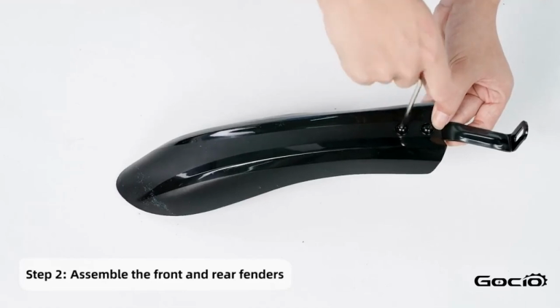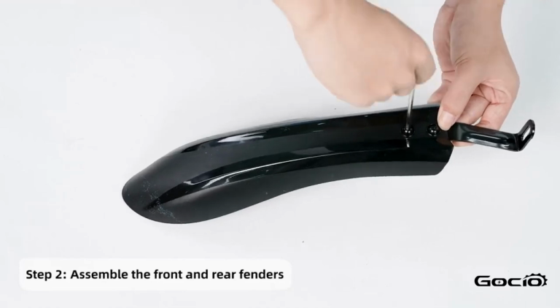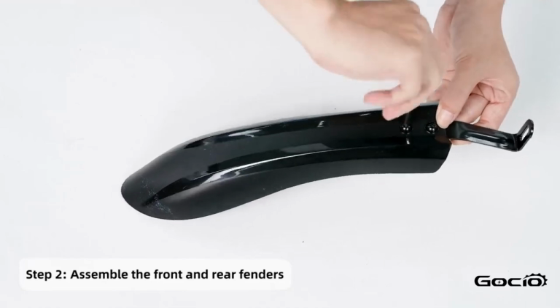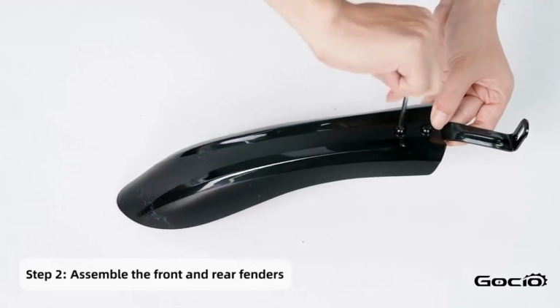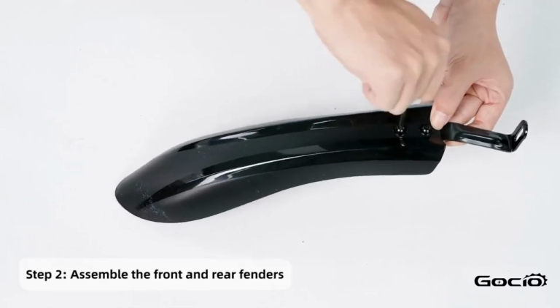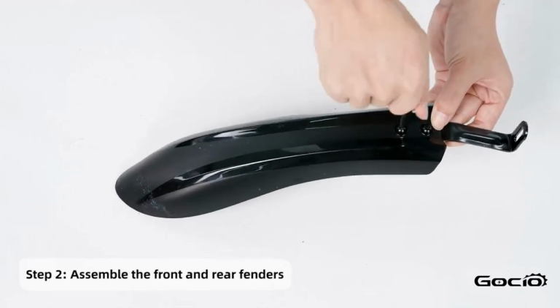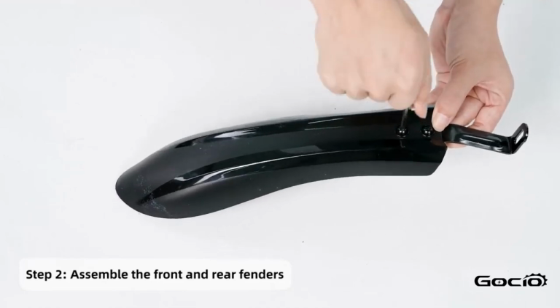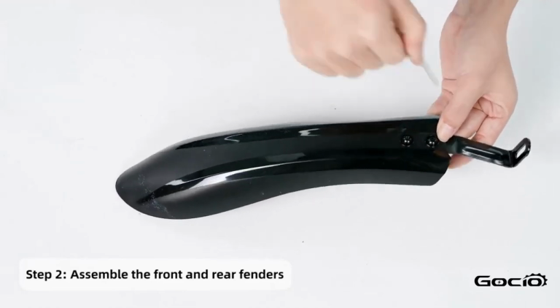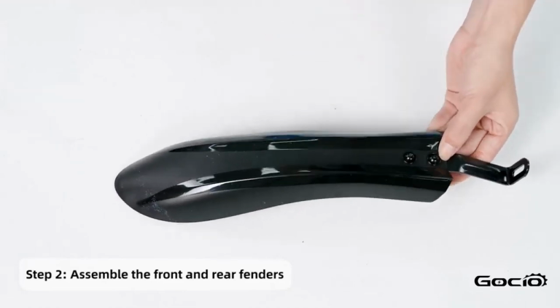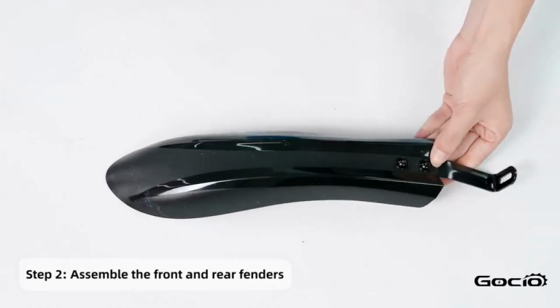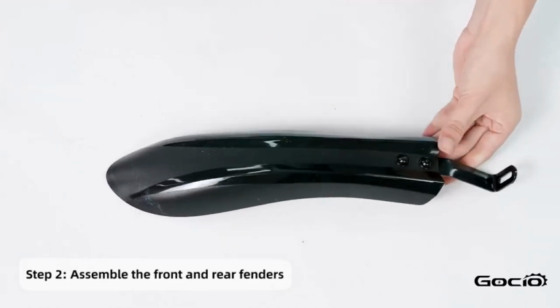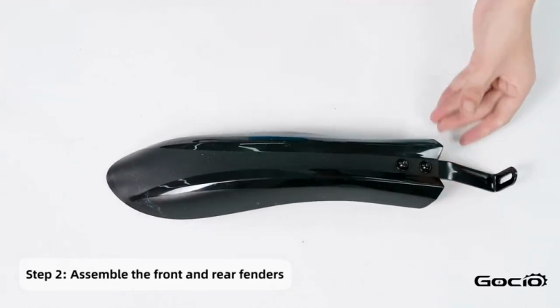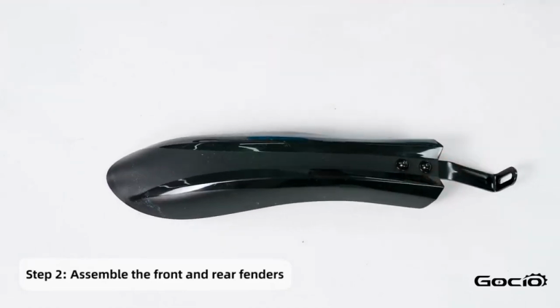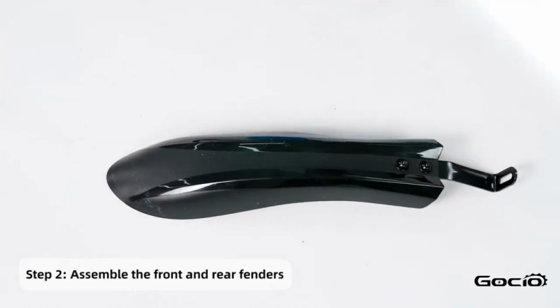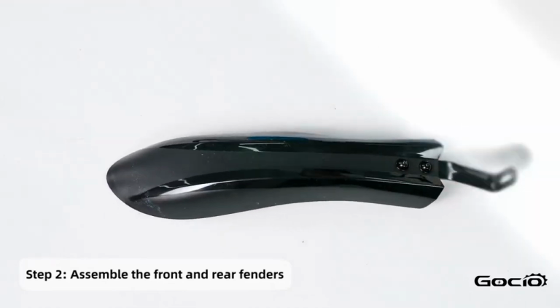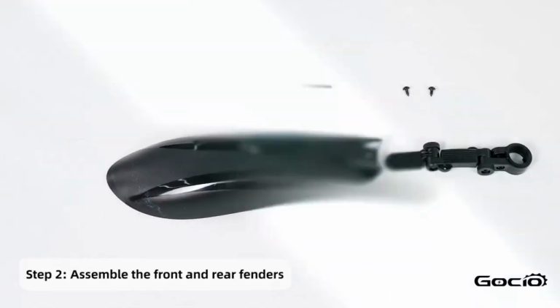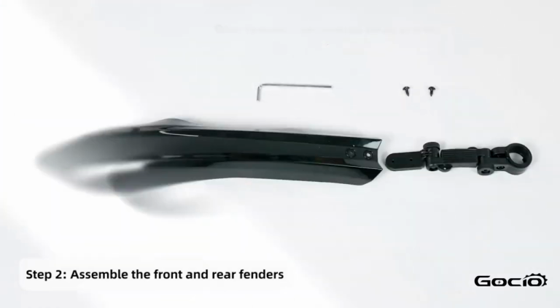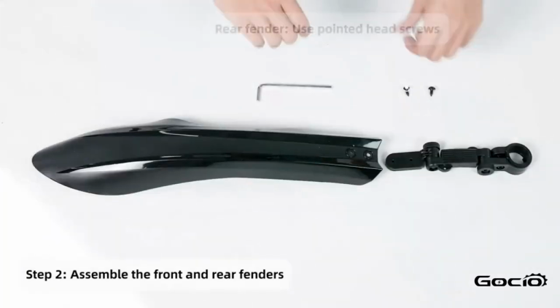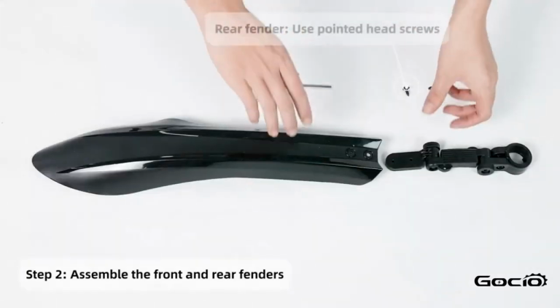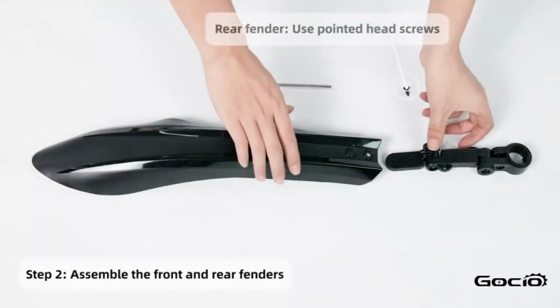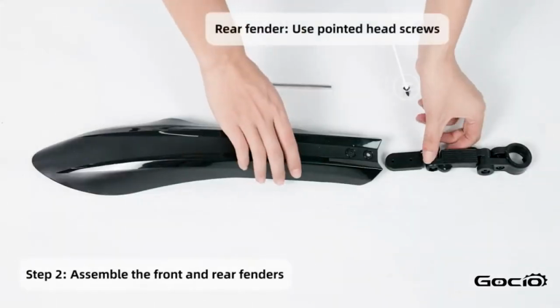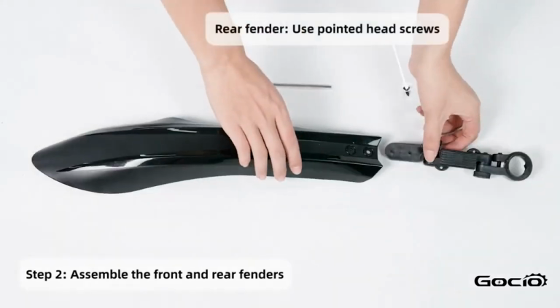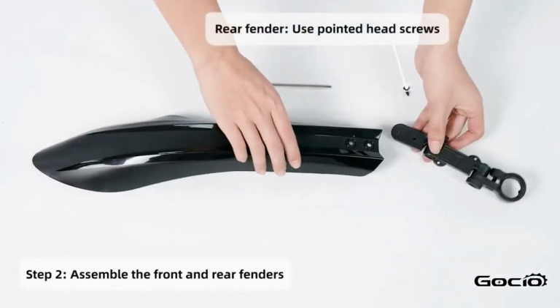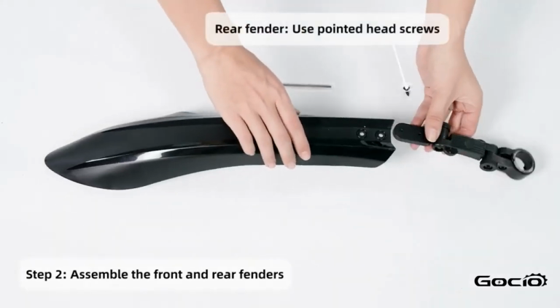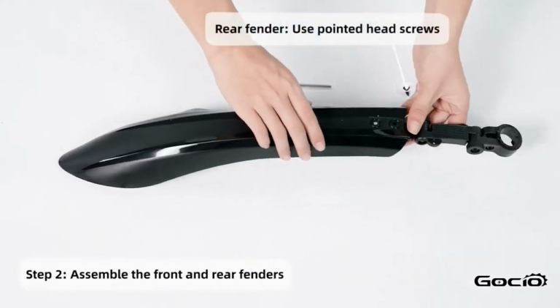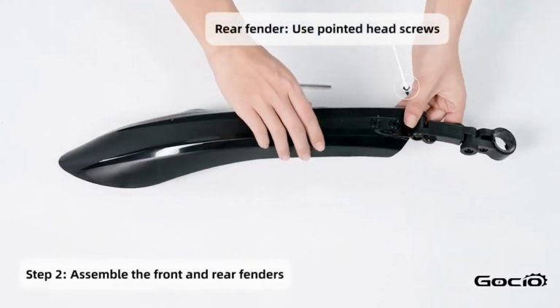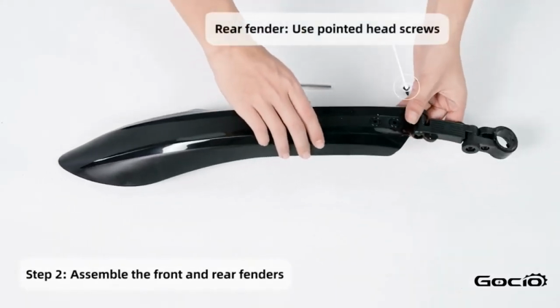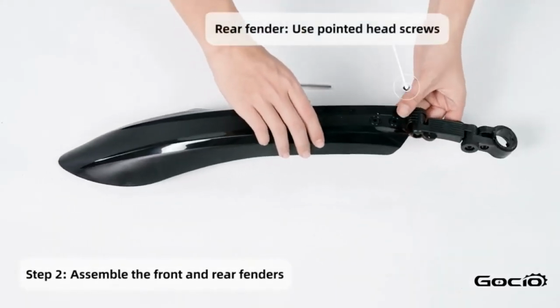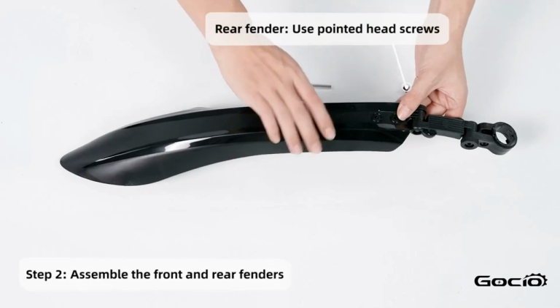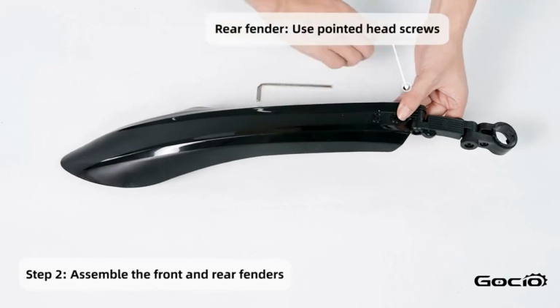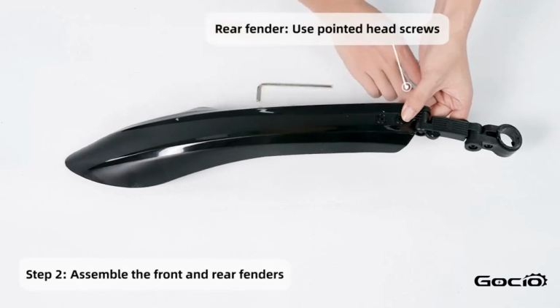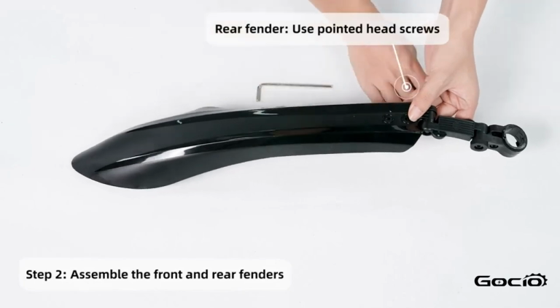Install the fenders starting with the front one, then using the round head screws secure it into place with the headlight.